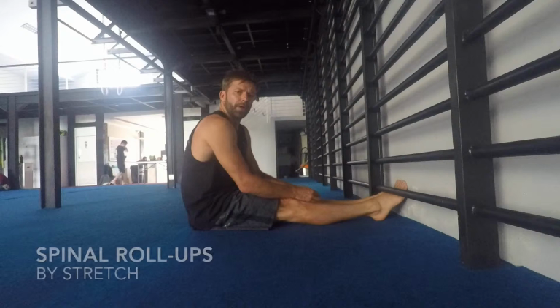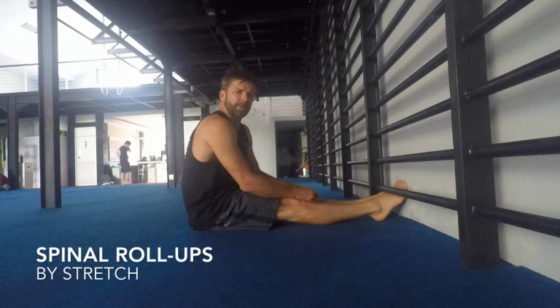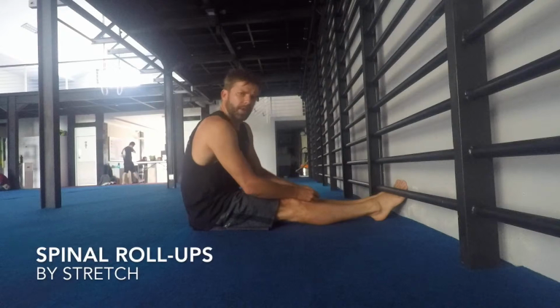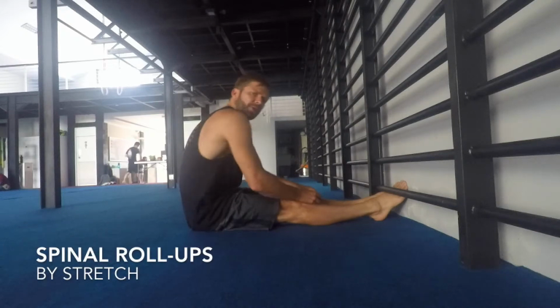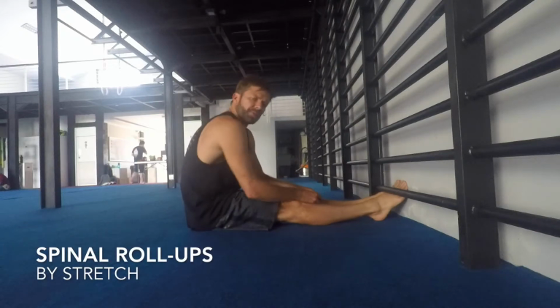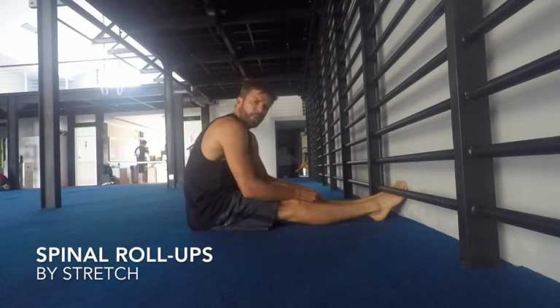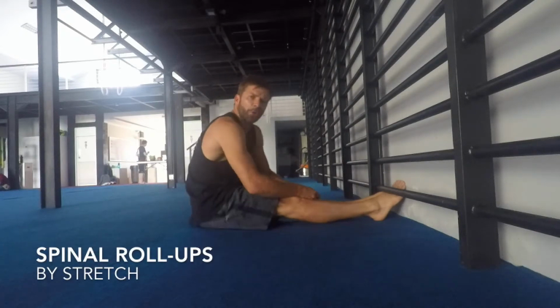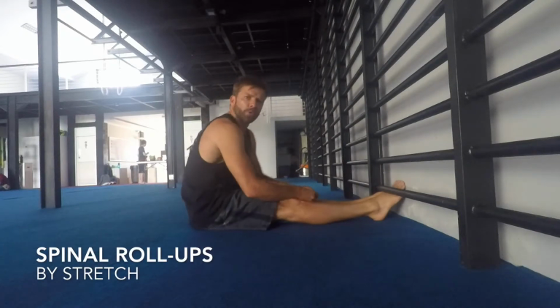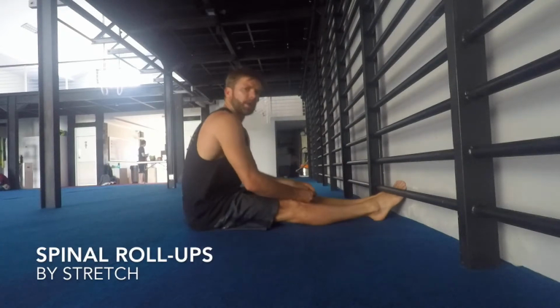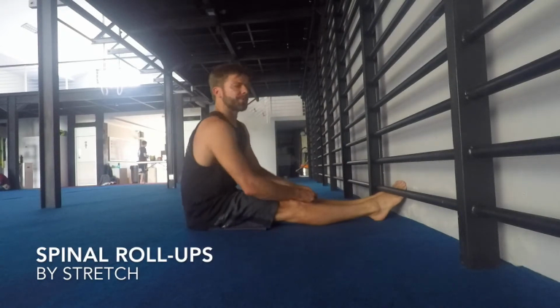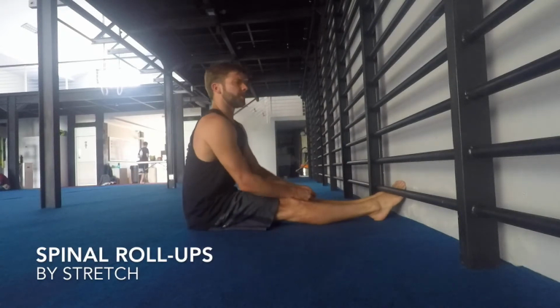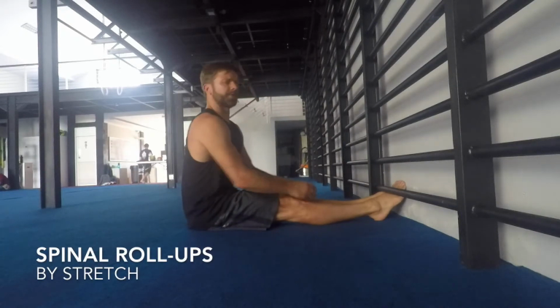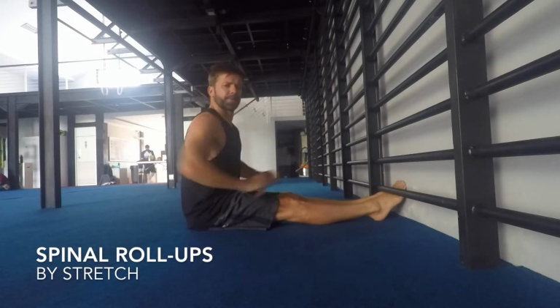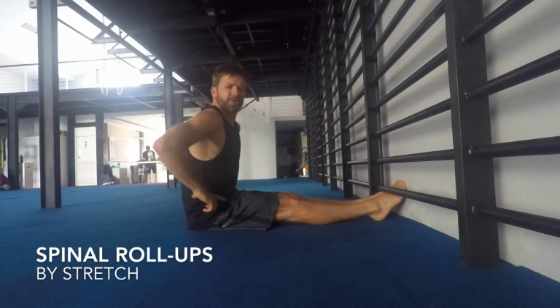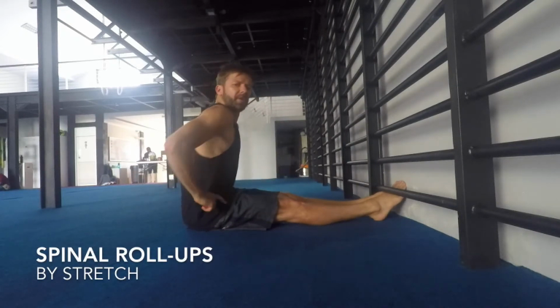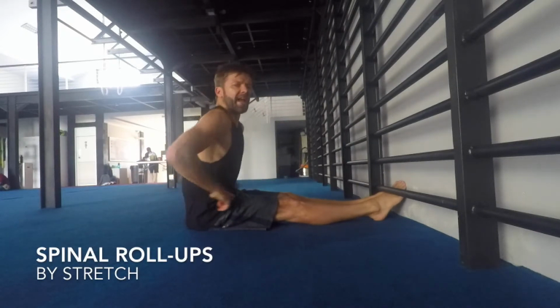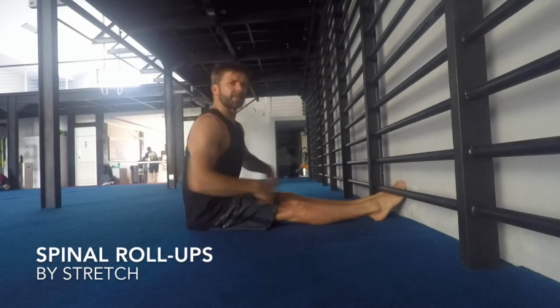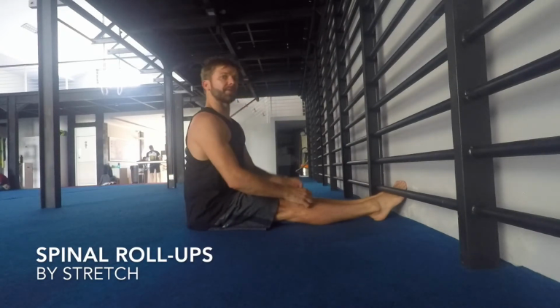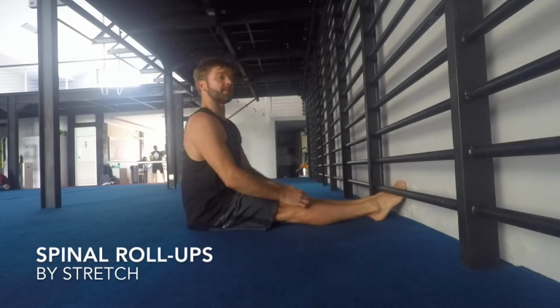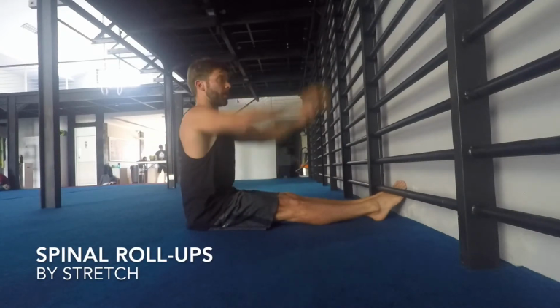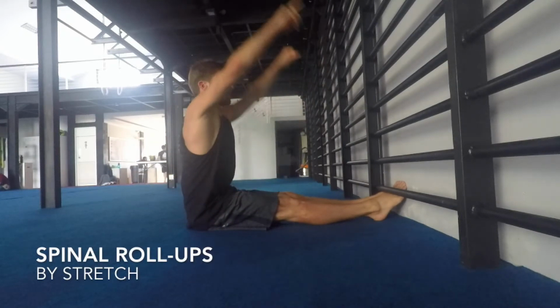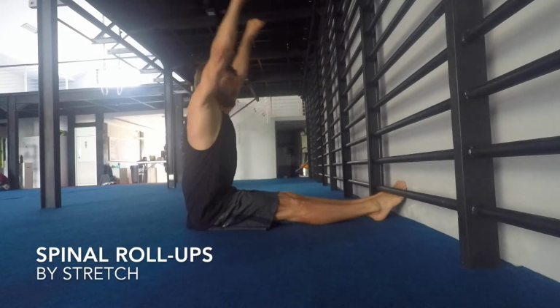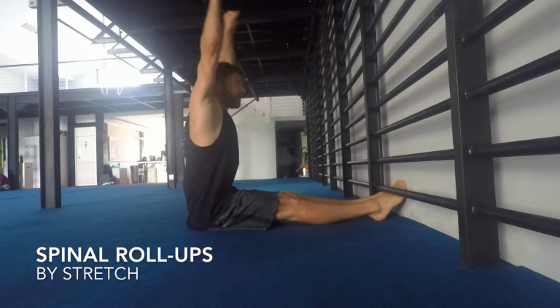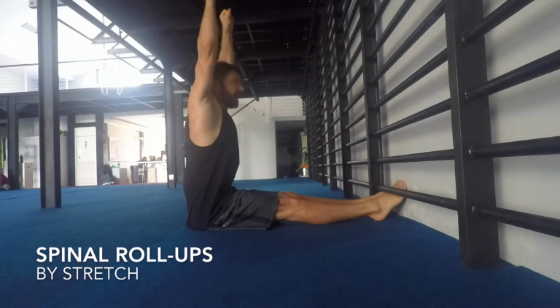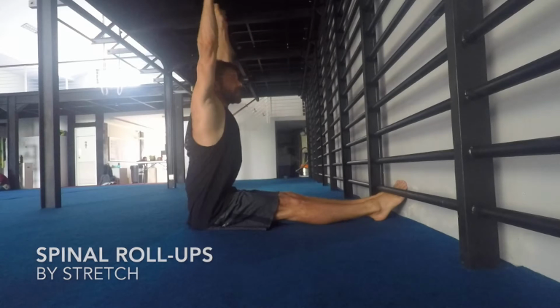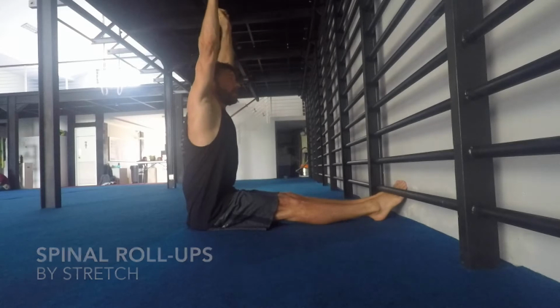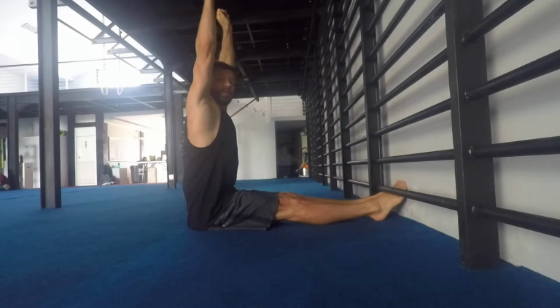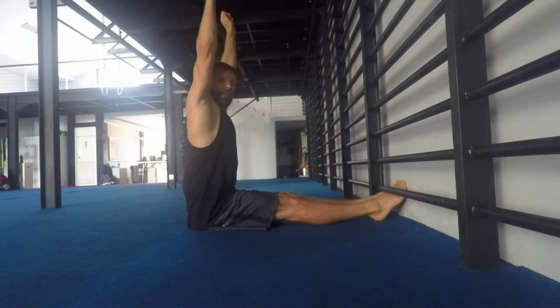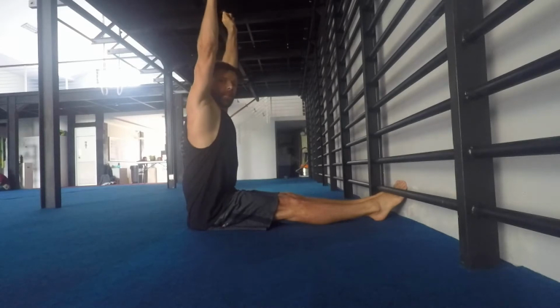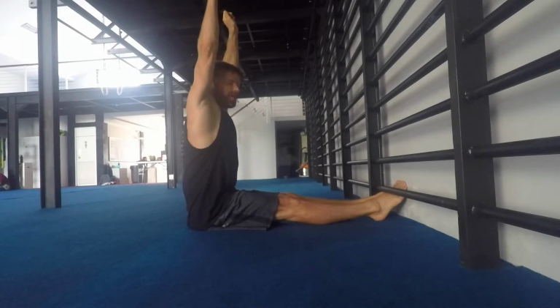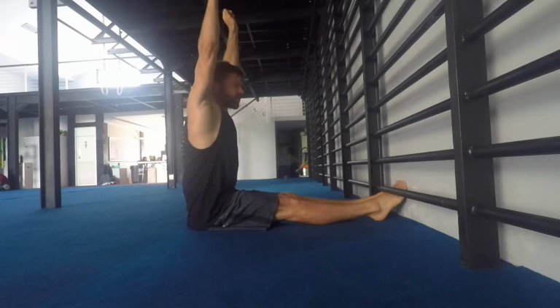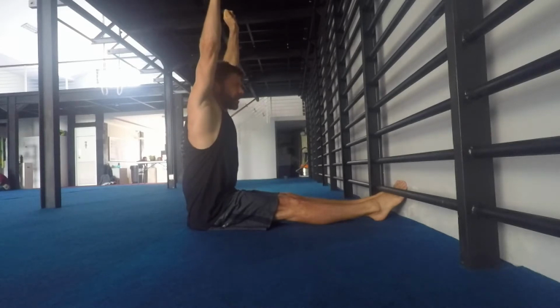We're just going to take a look at some spinal roll-ups. So in this position, I have an anterior tilt of the pelvis. The hands are up and I'm sitting up nice and straight.